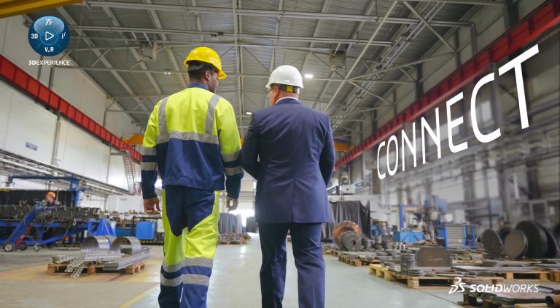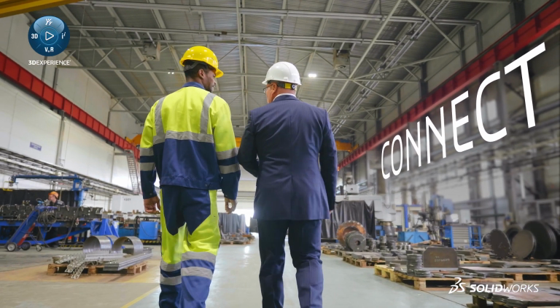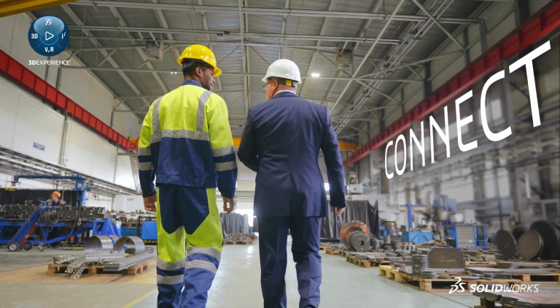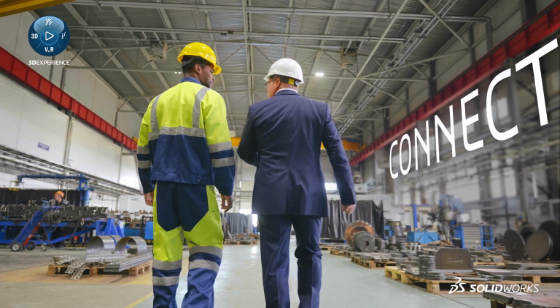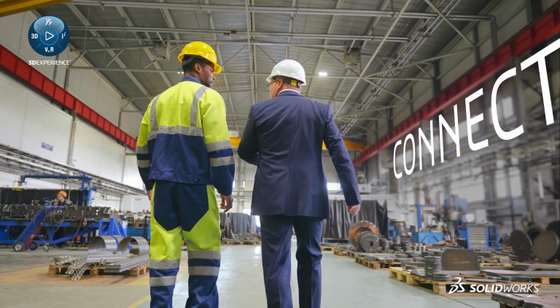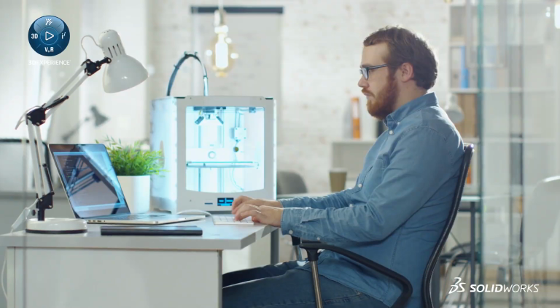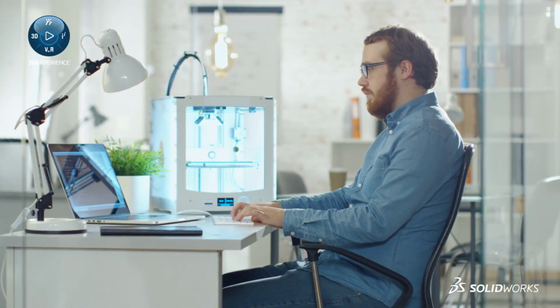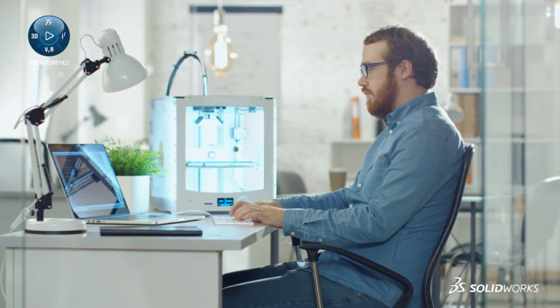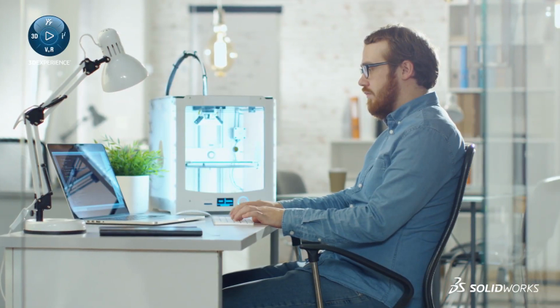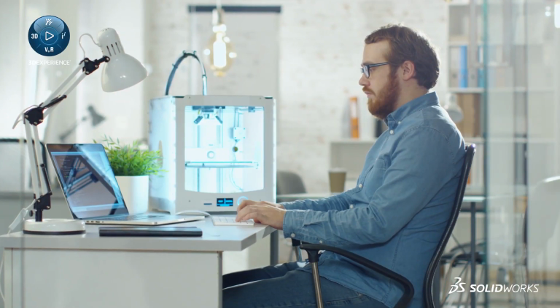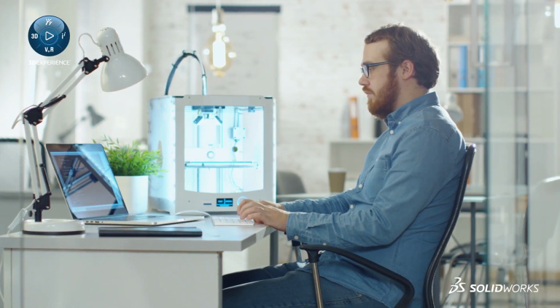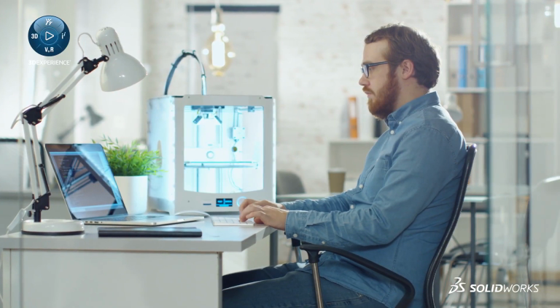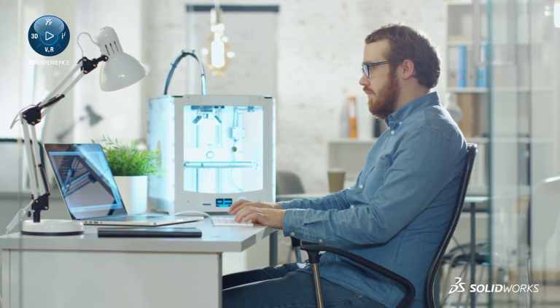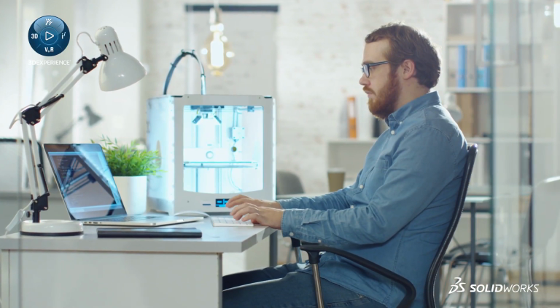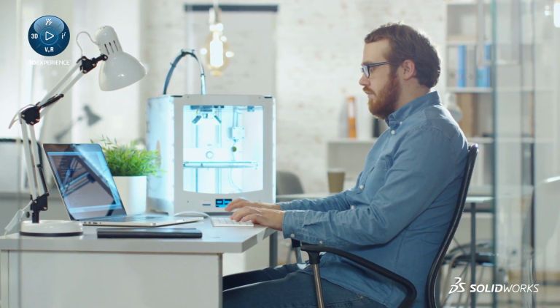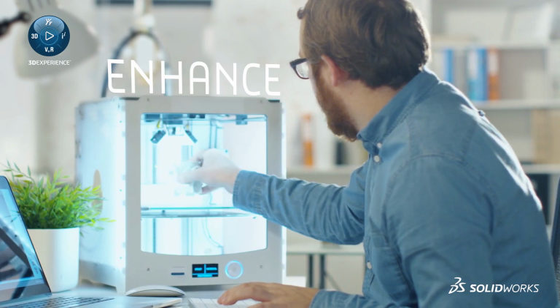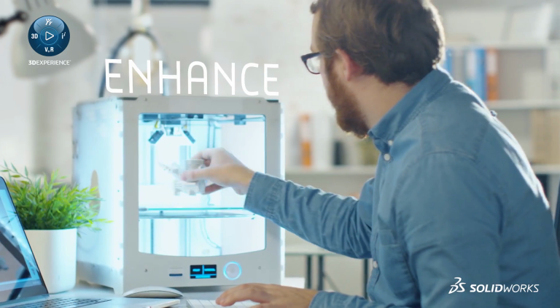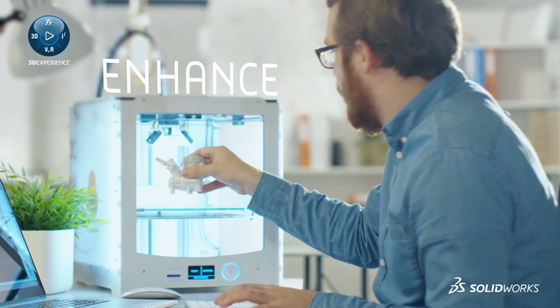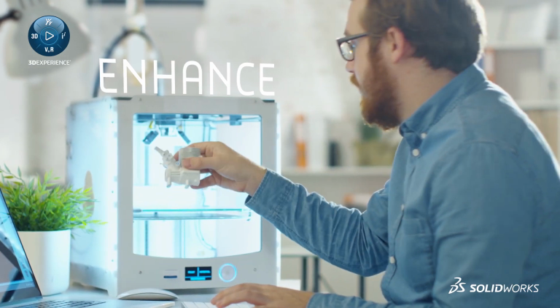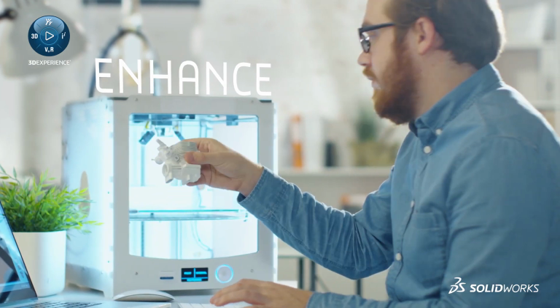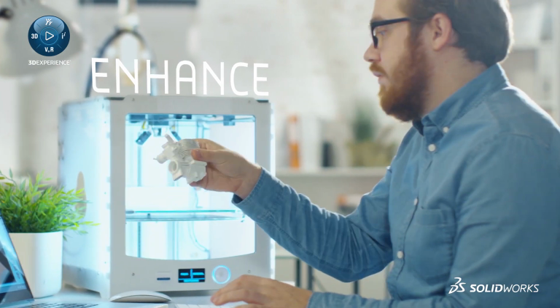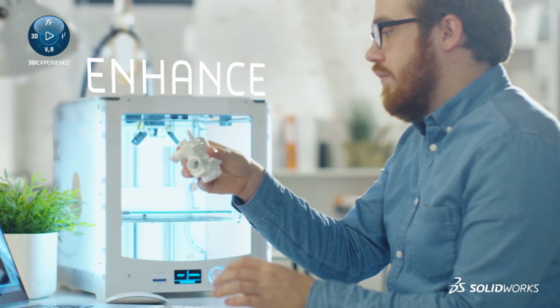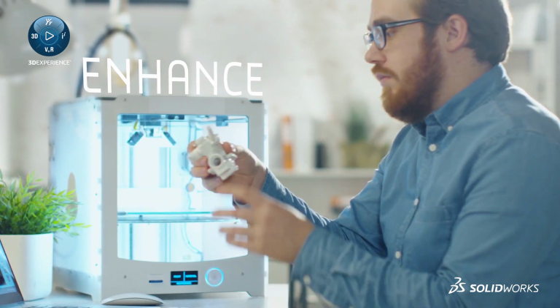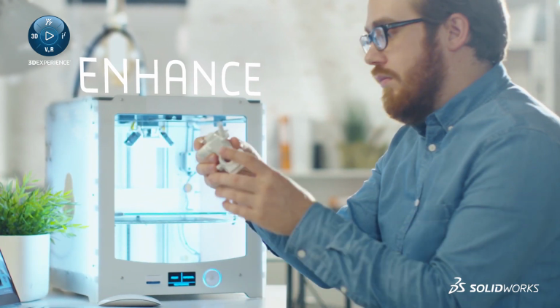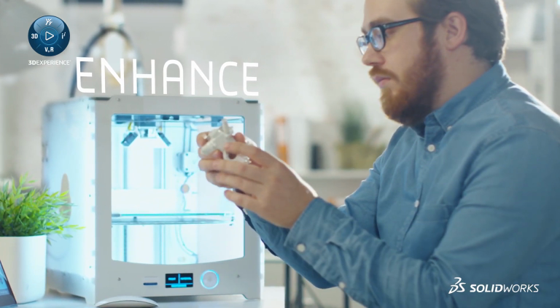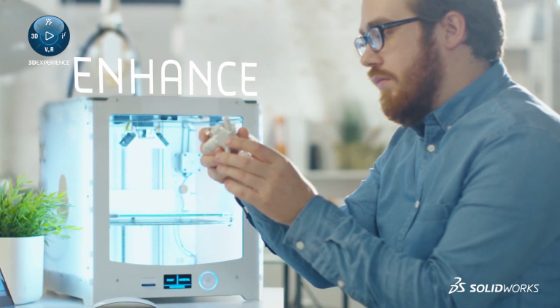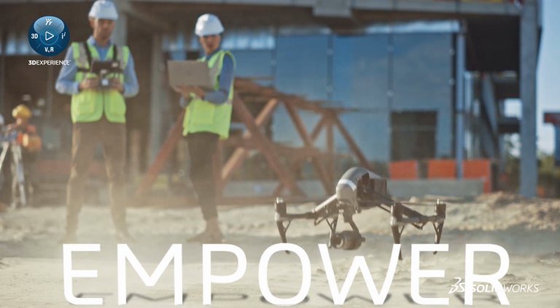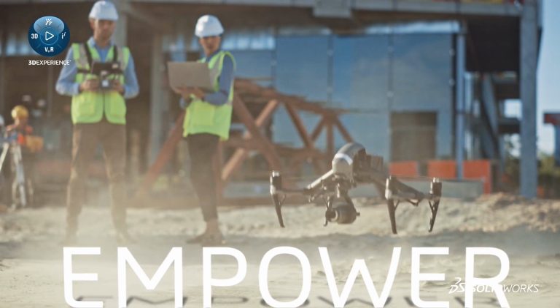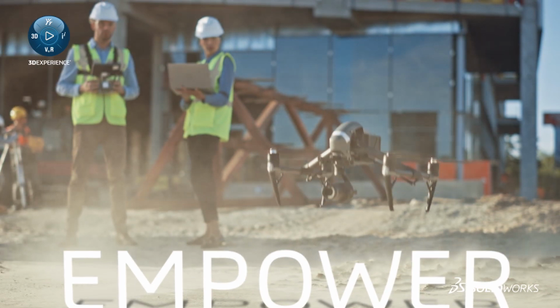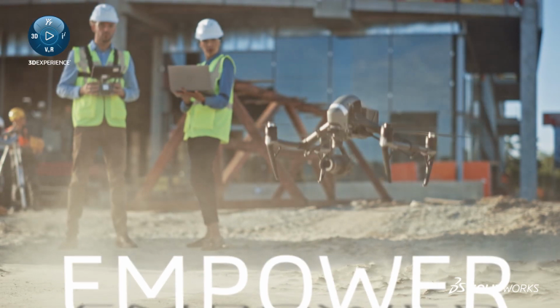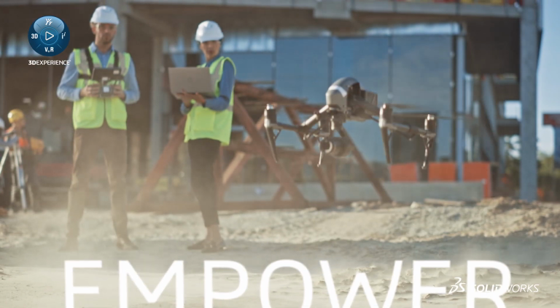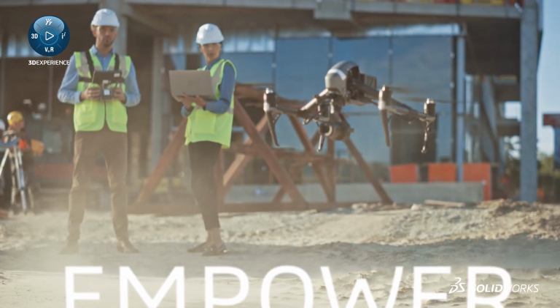Design better products faster, enhance quality, and empower personnel.